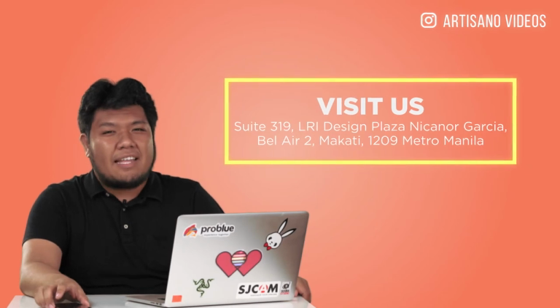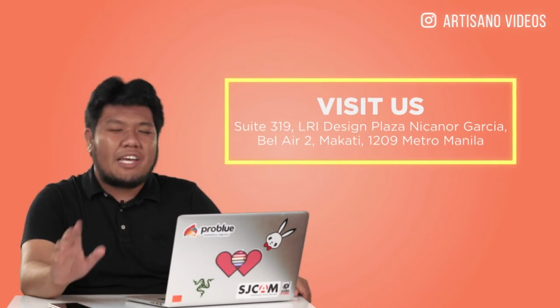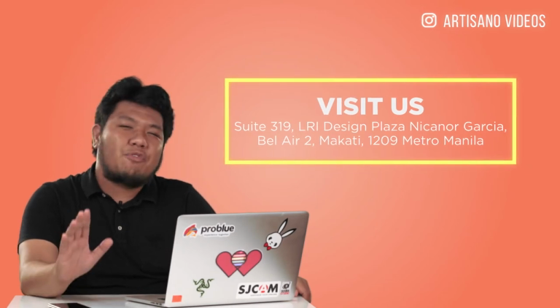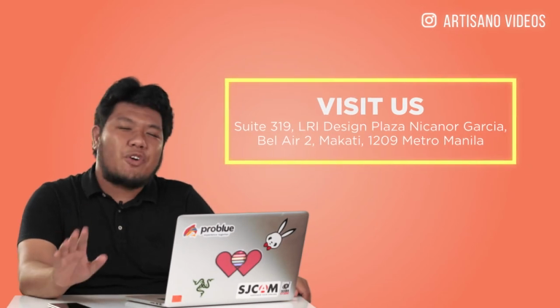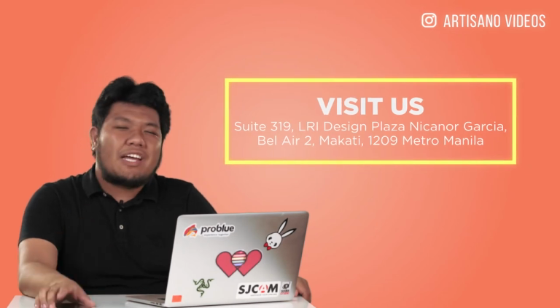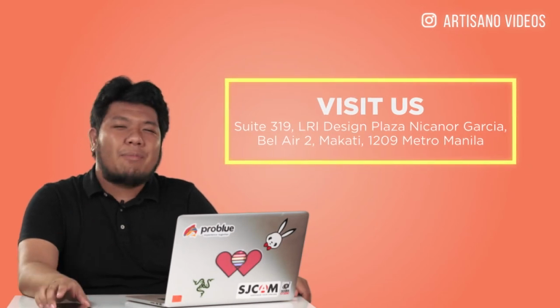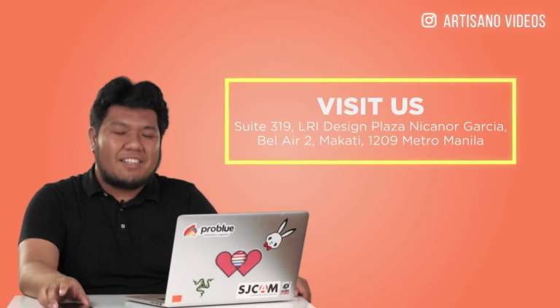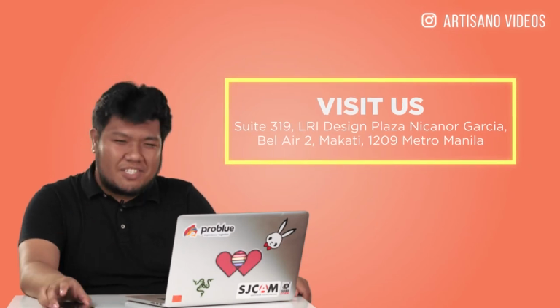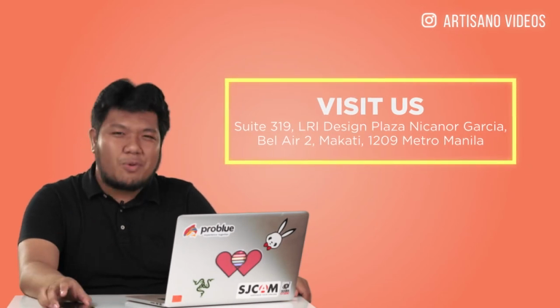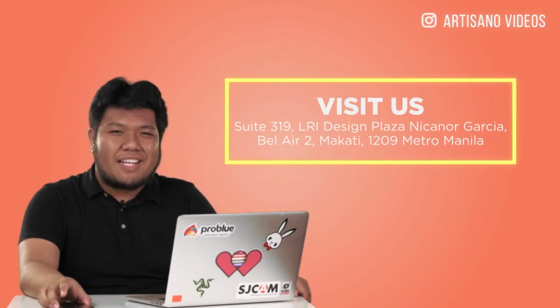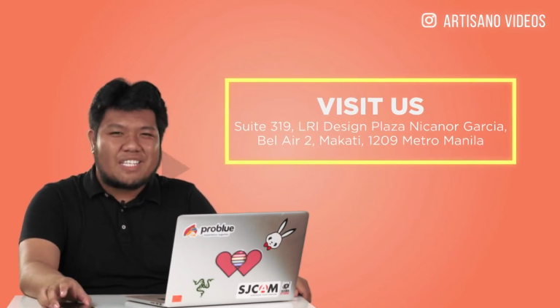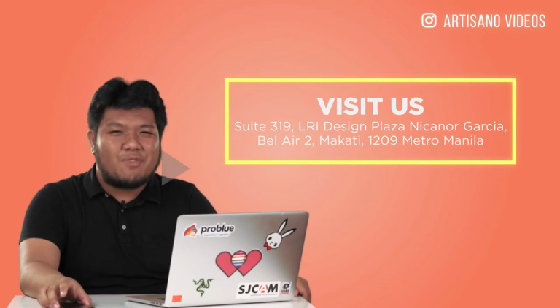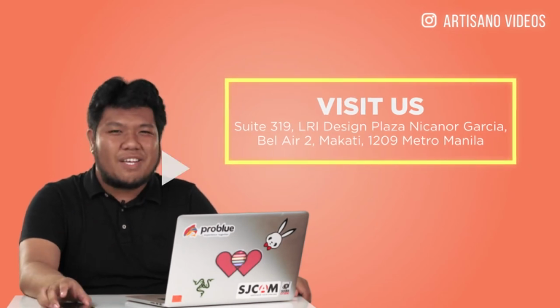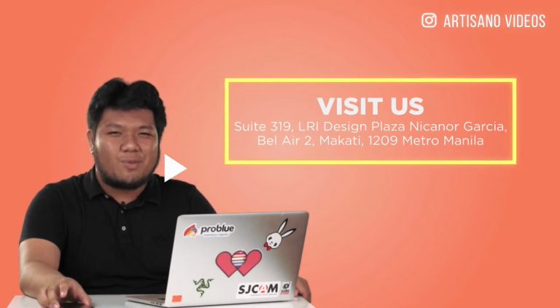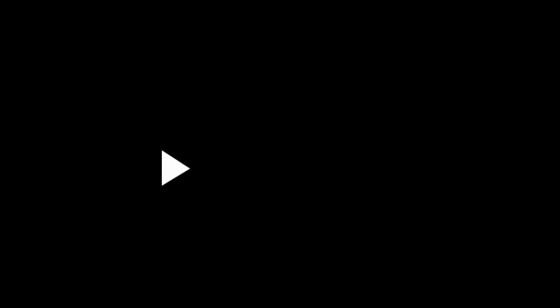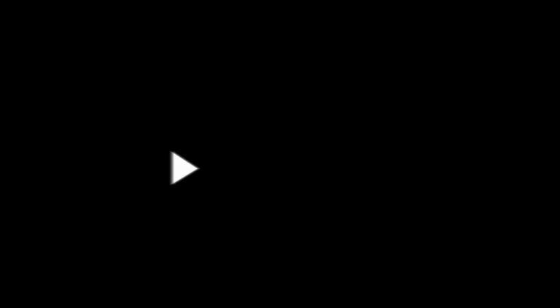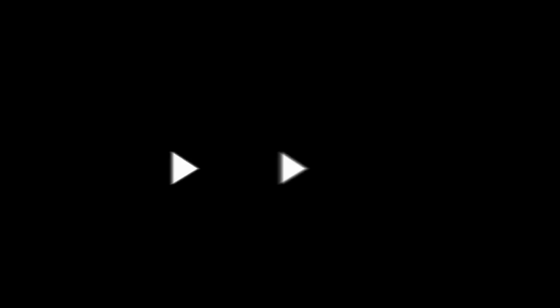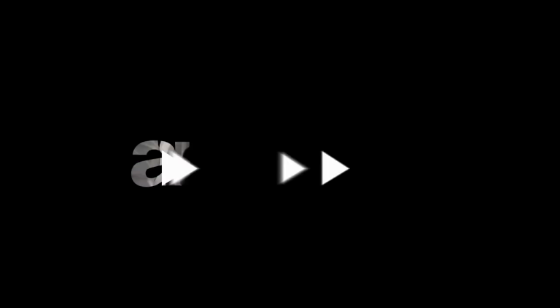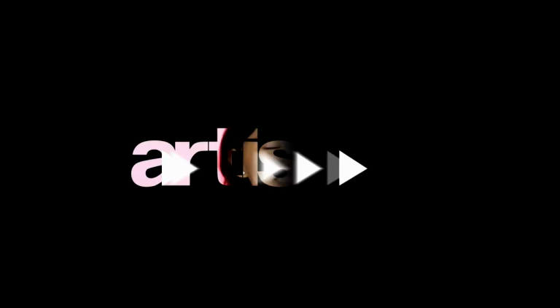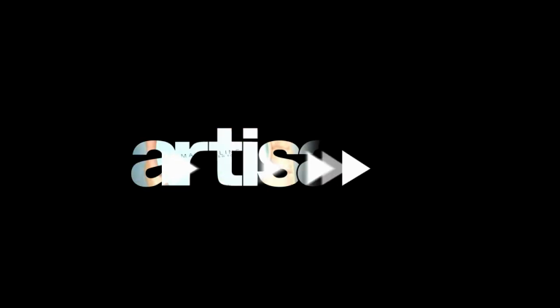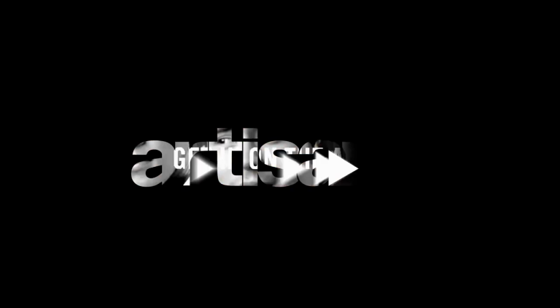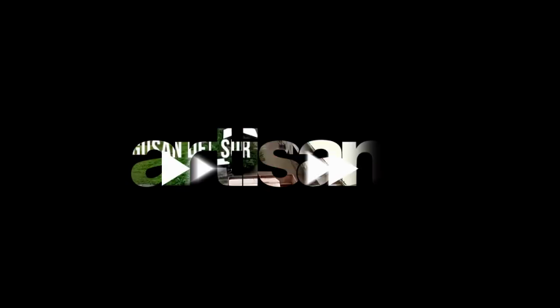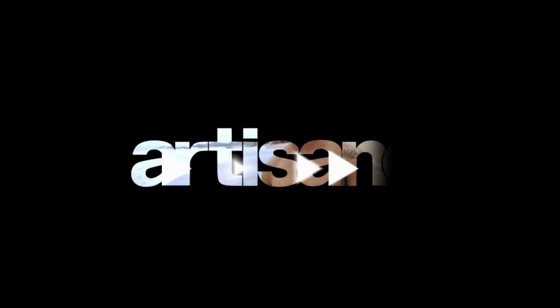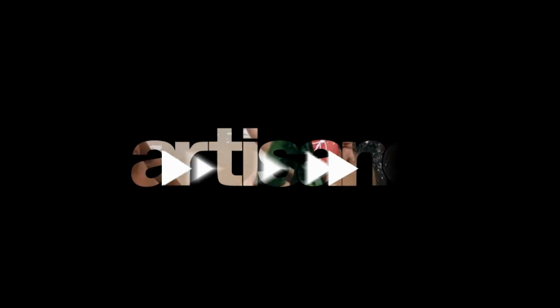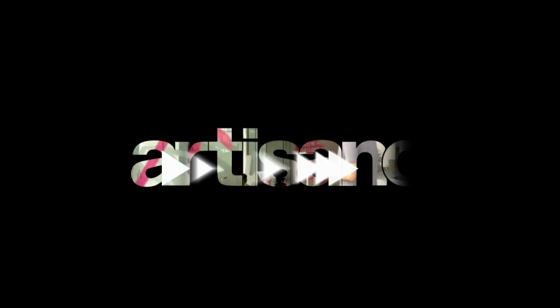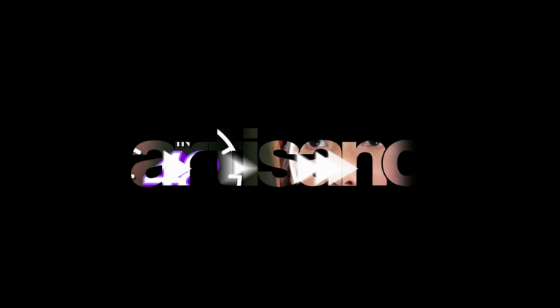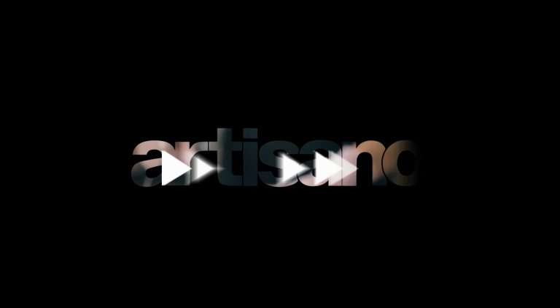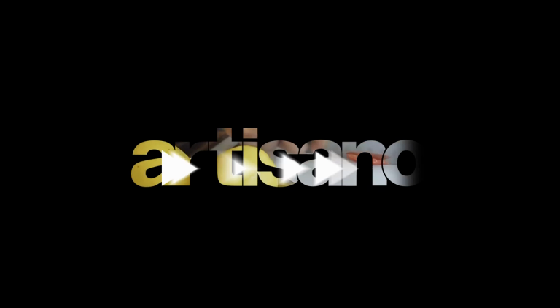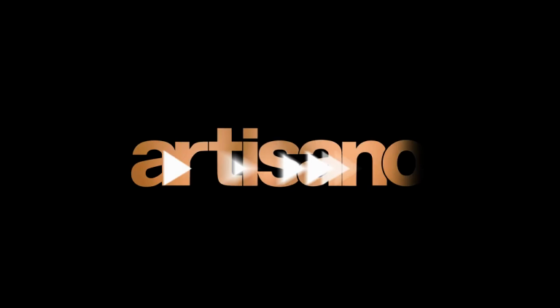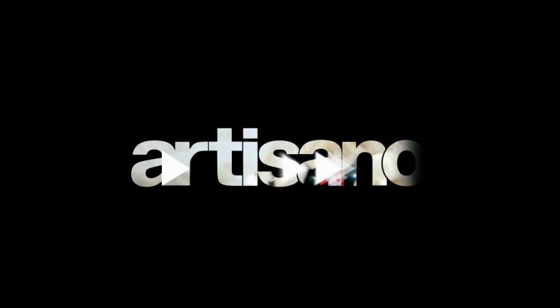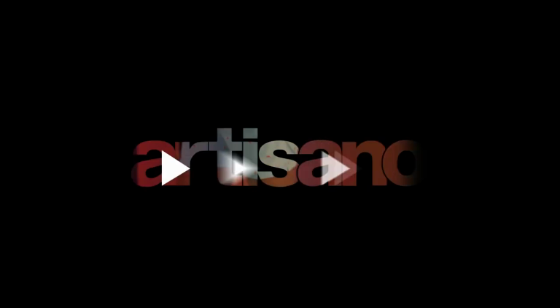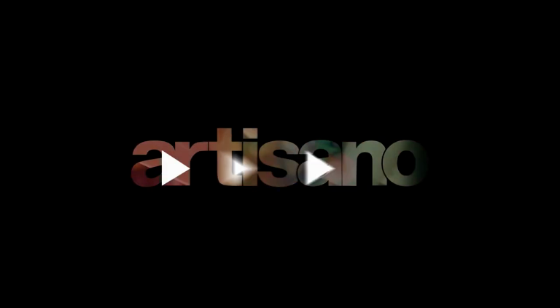Thank you for your time and I'll see you in the next video. Thank you.